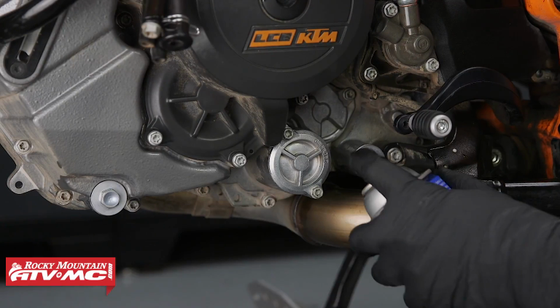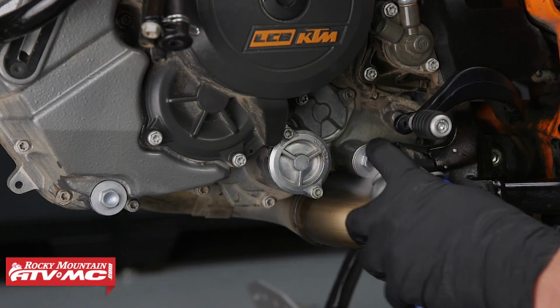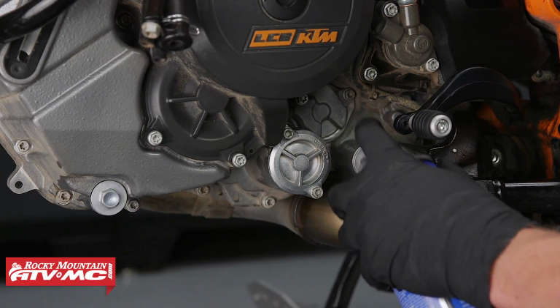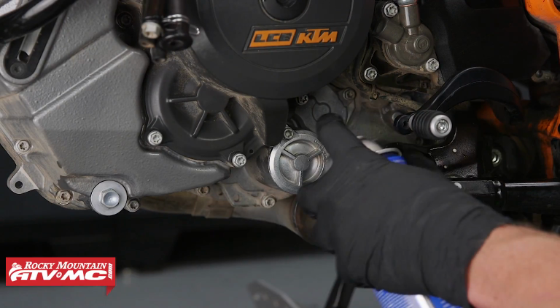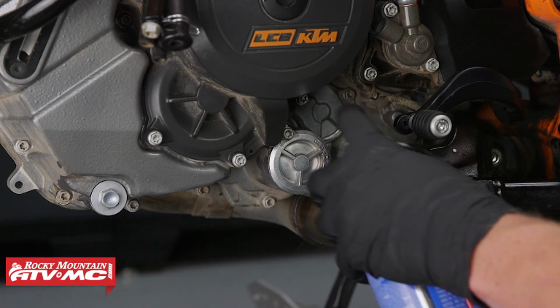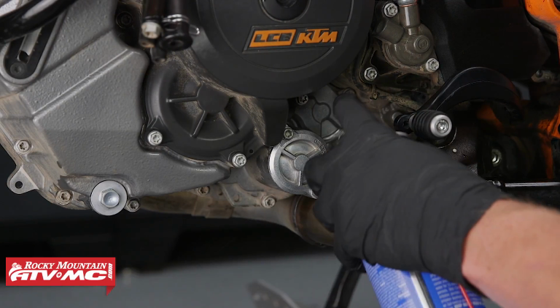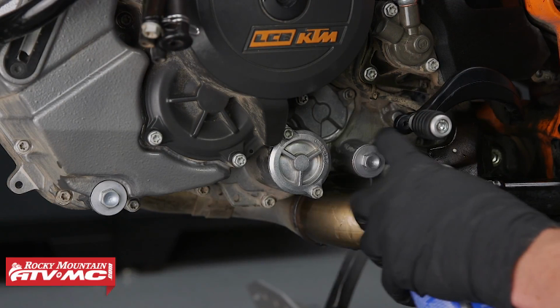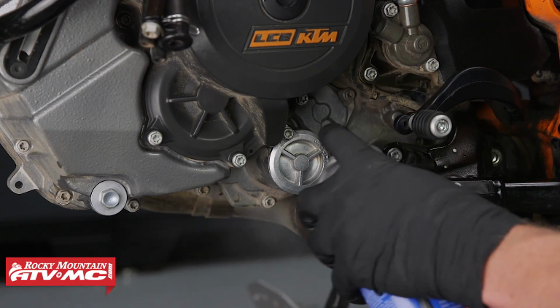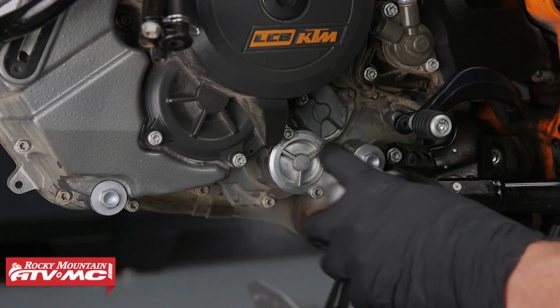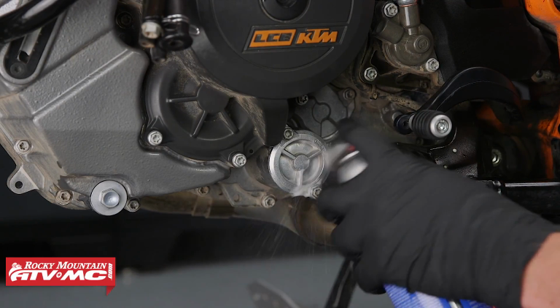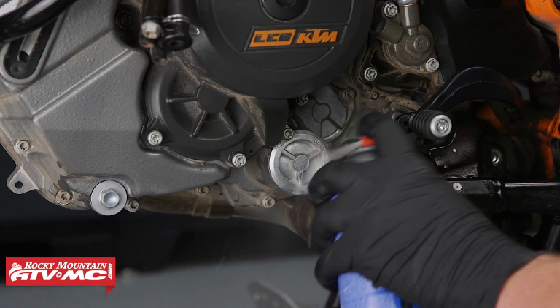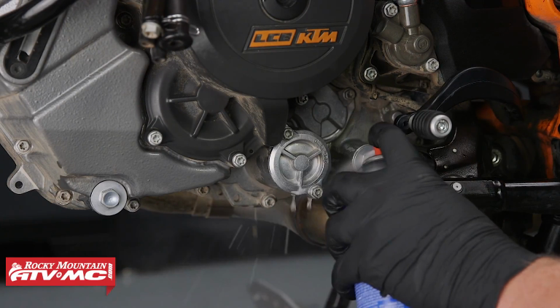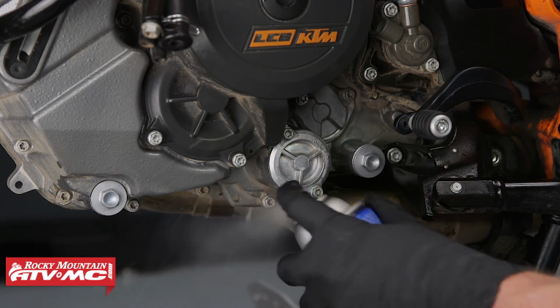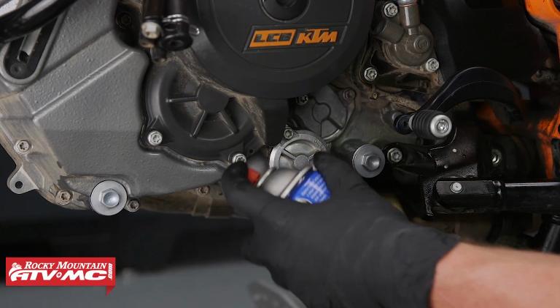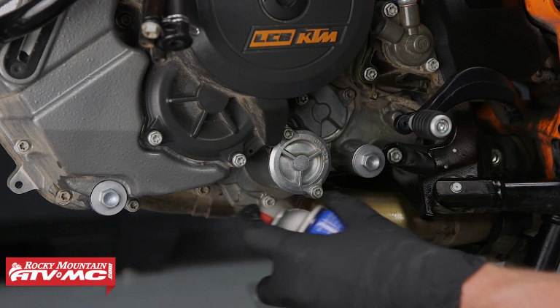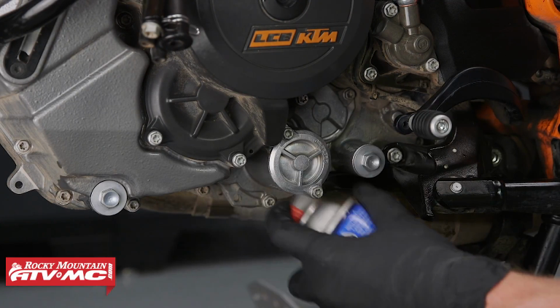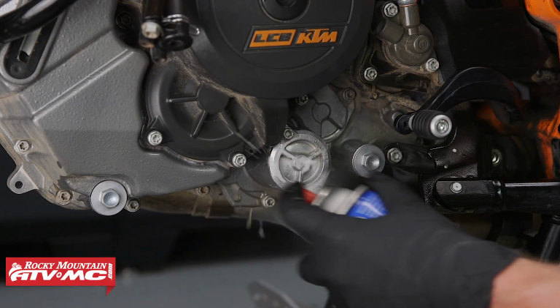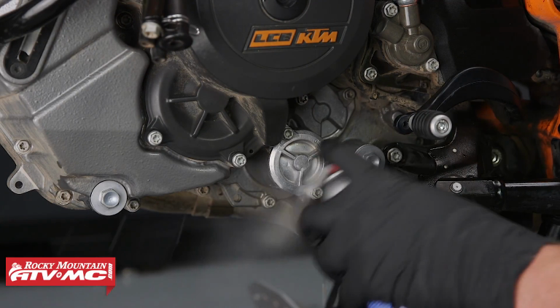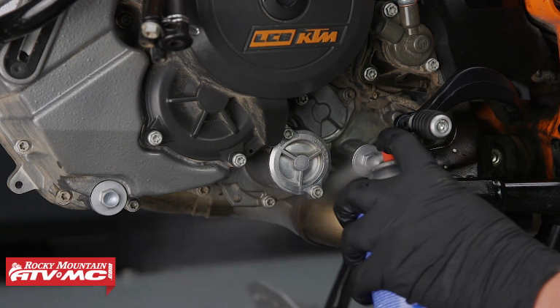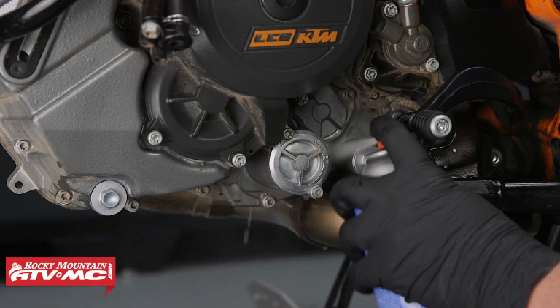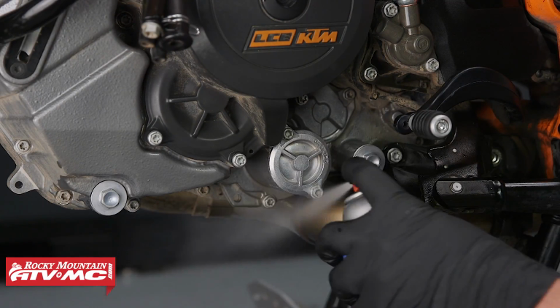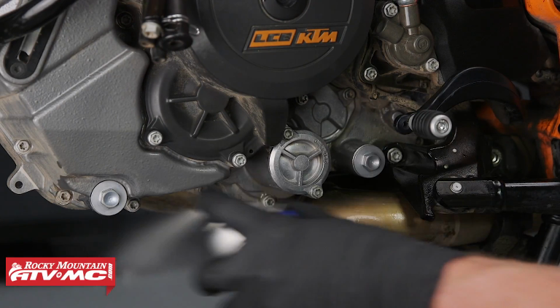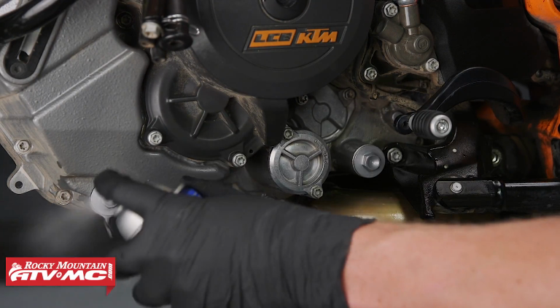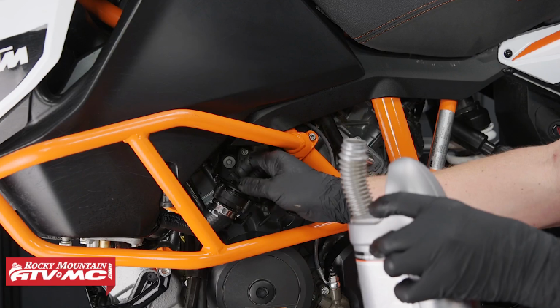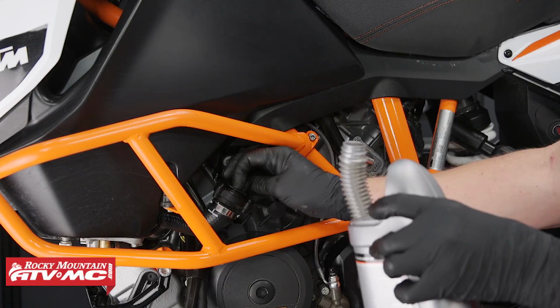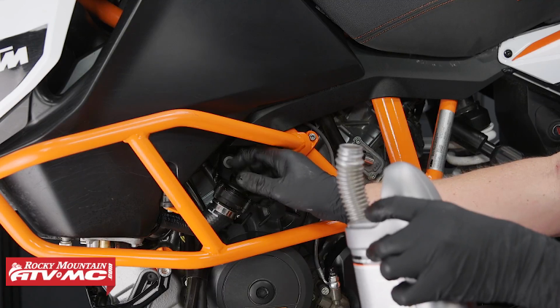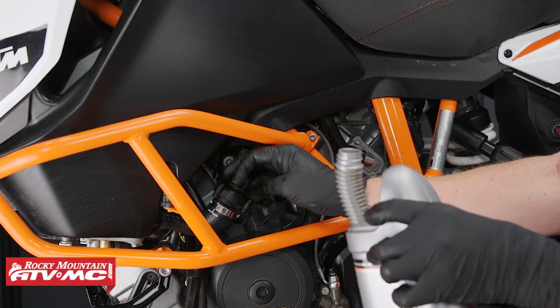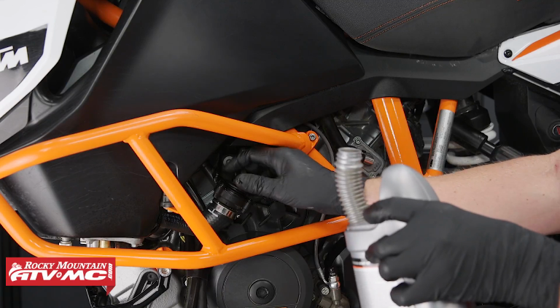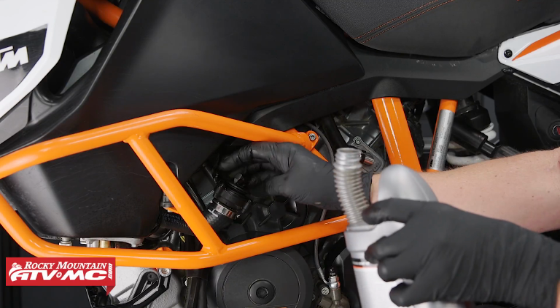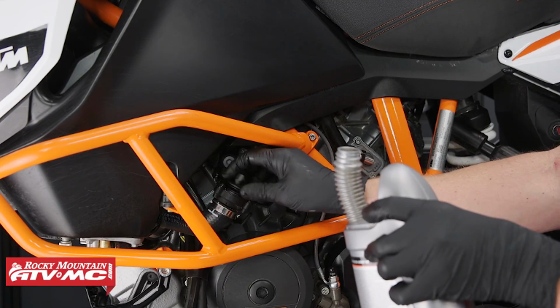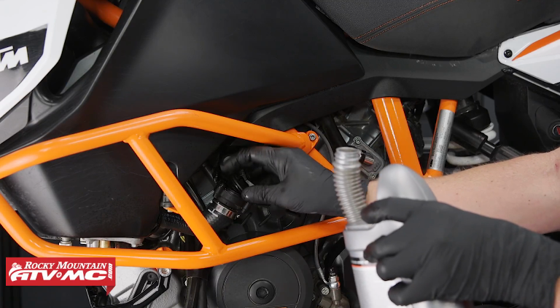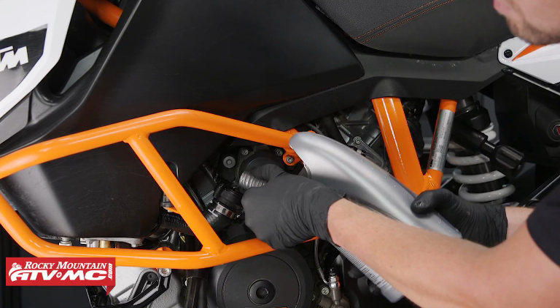Now if you still have any residual oil, just make sure that you clean that off too. Now let's remove the oil fill cap.